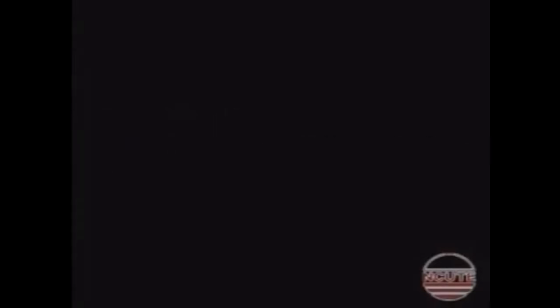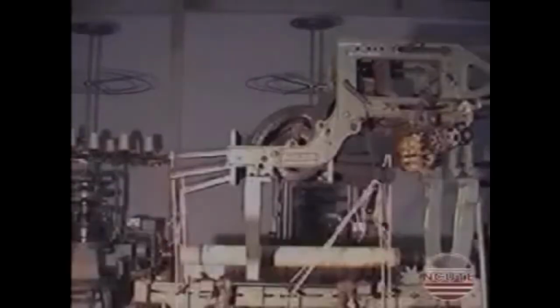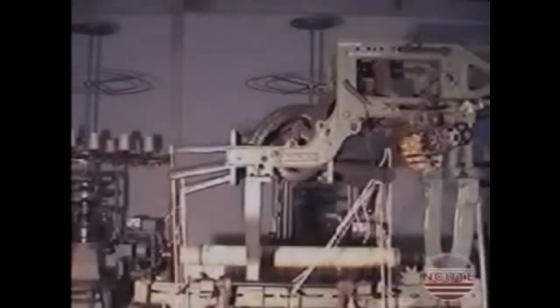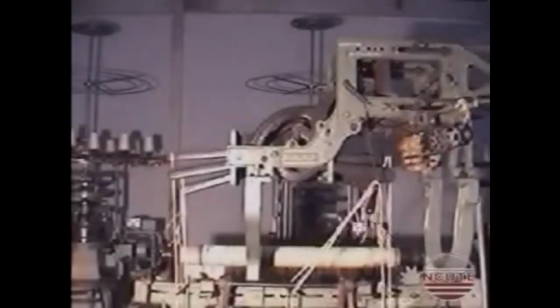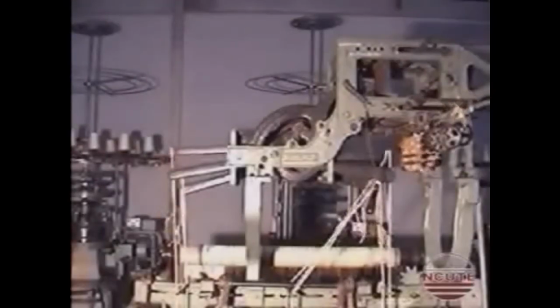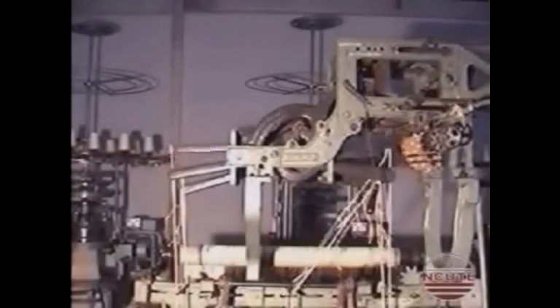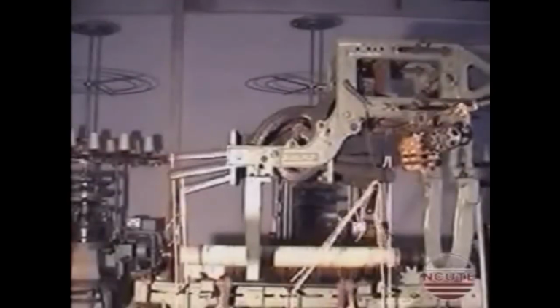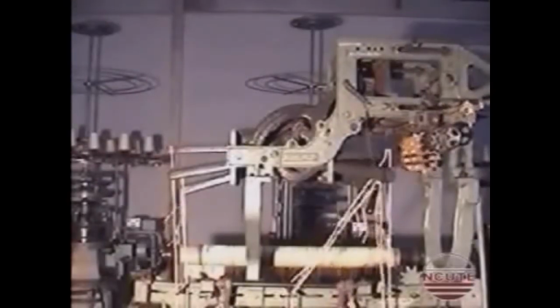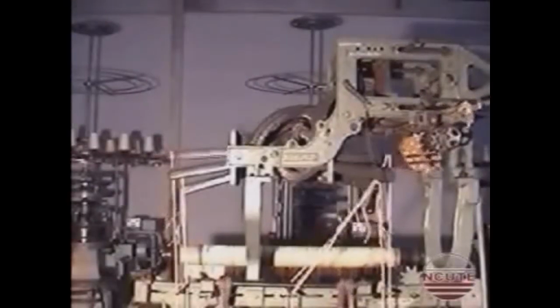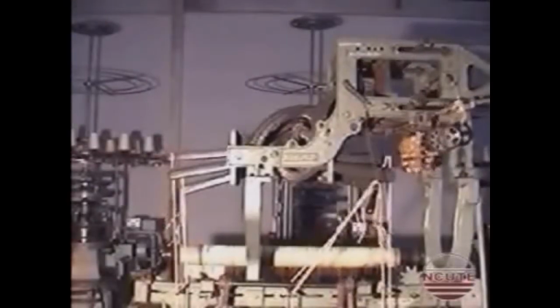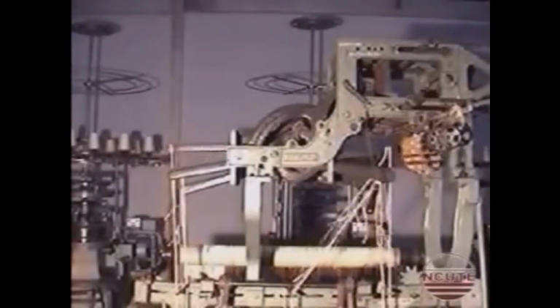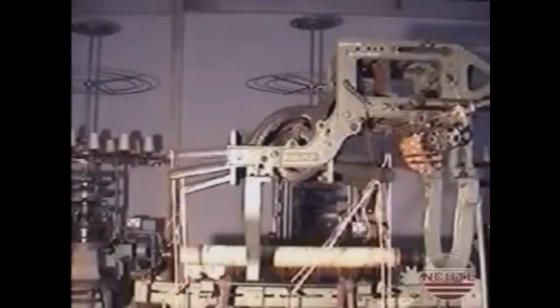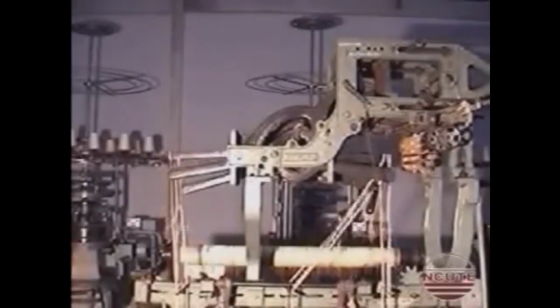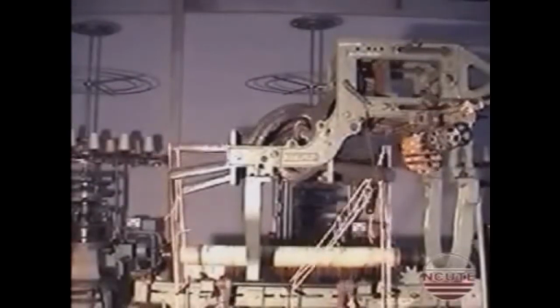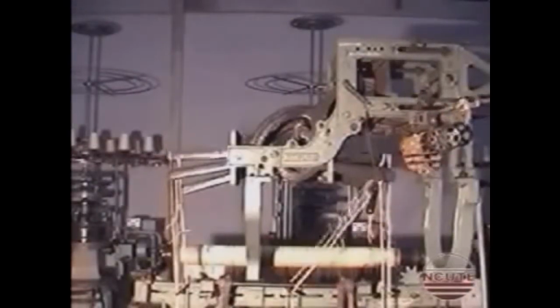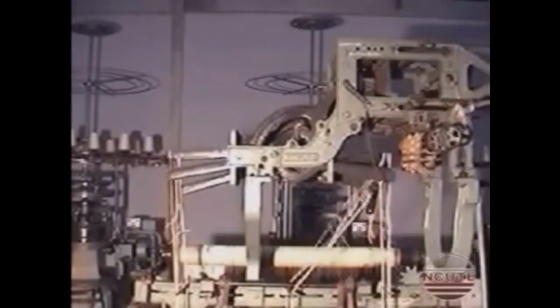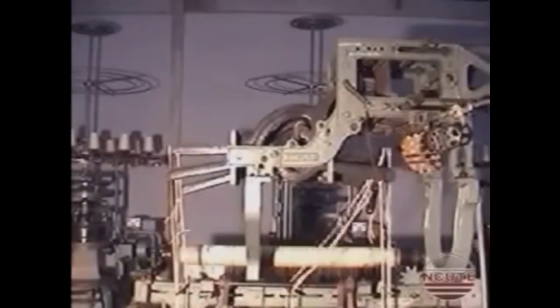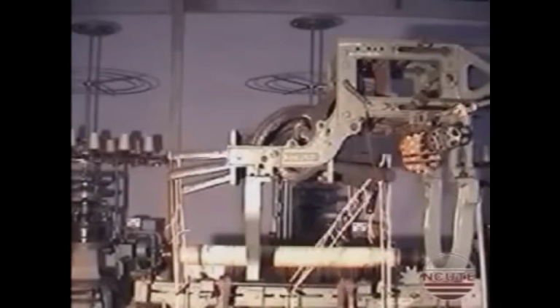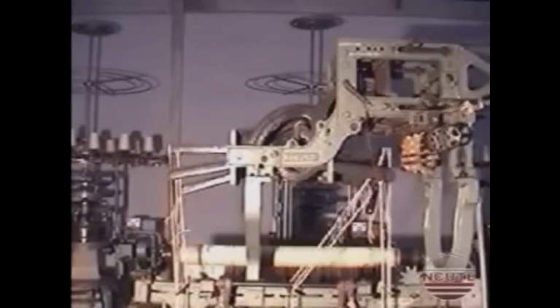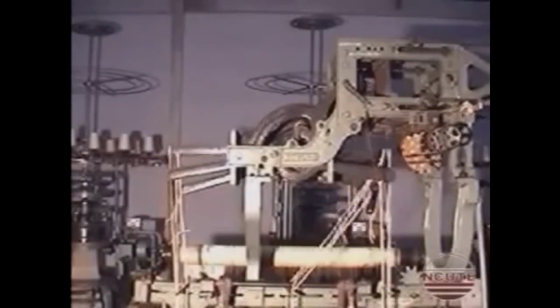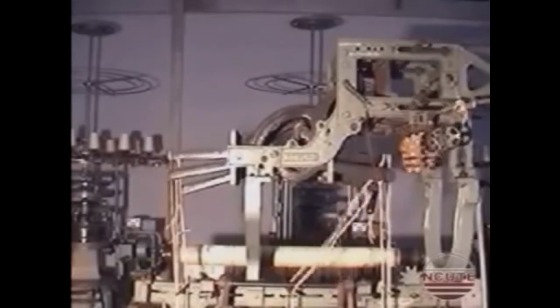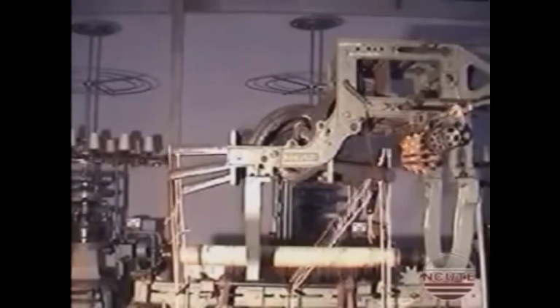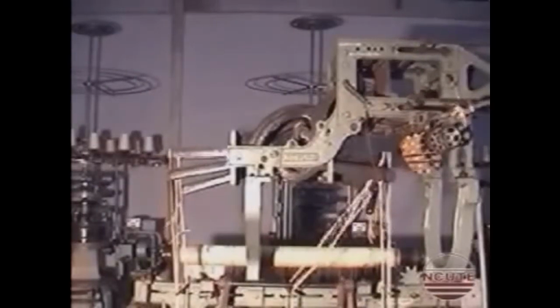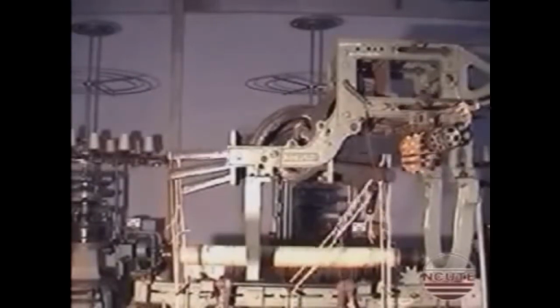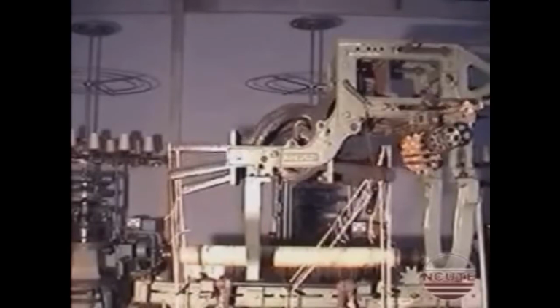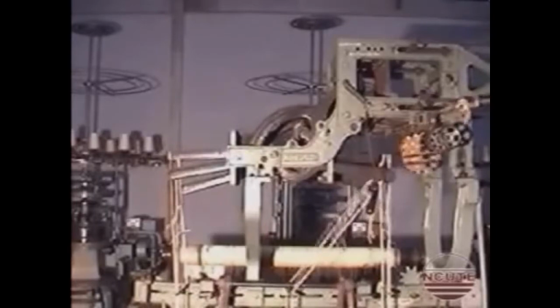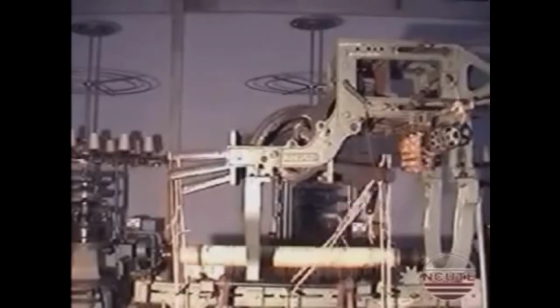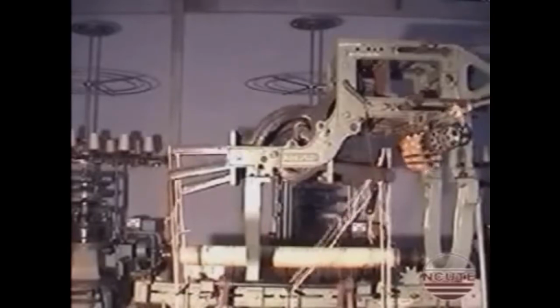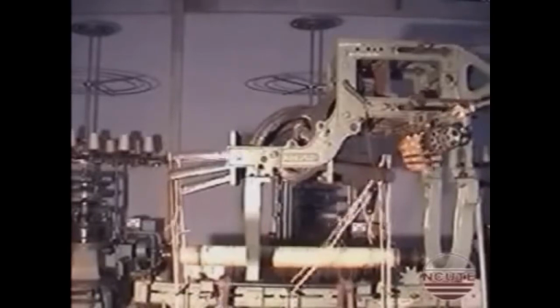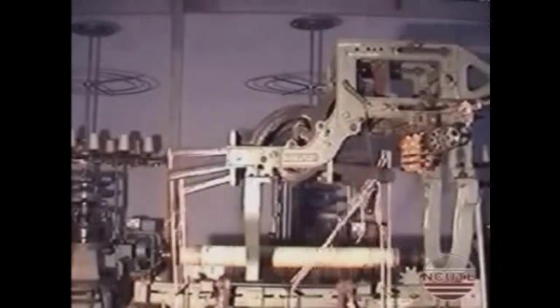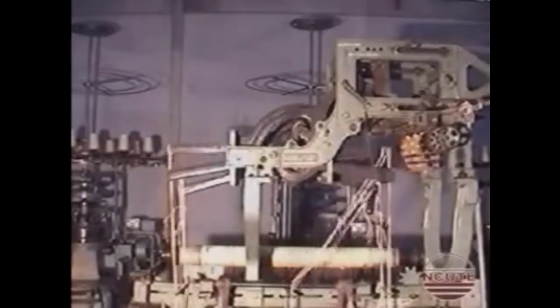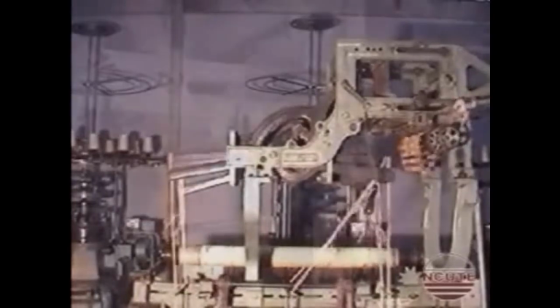In this video, we can see the complete working of a double lift climax dobby.